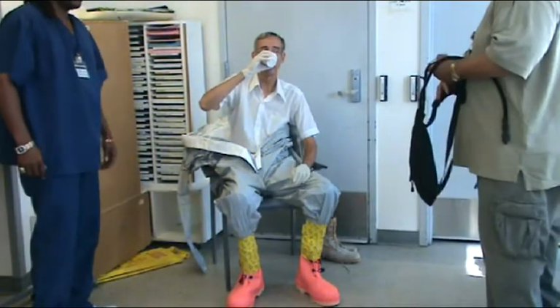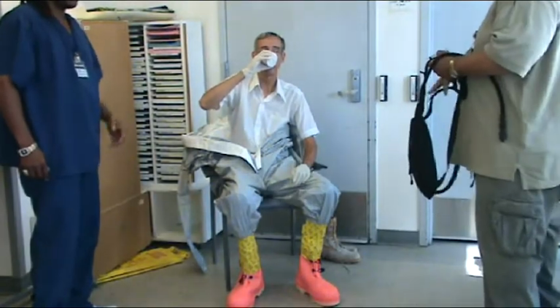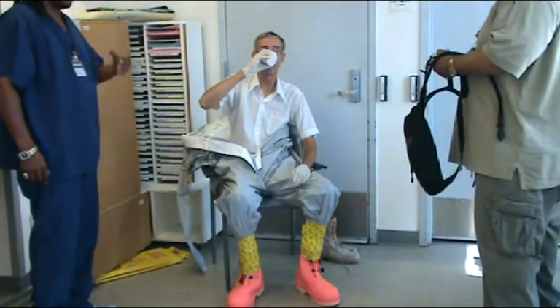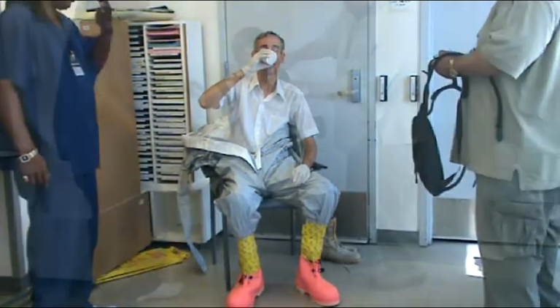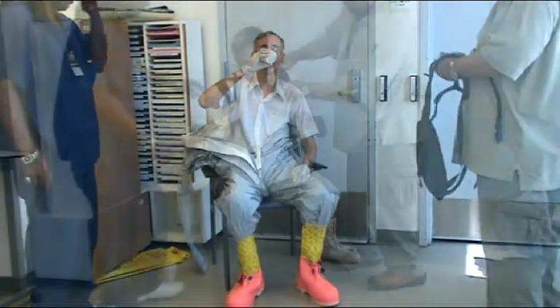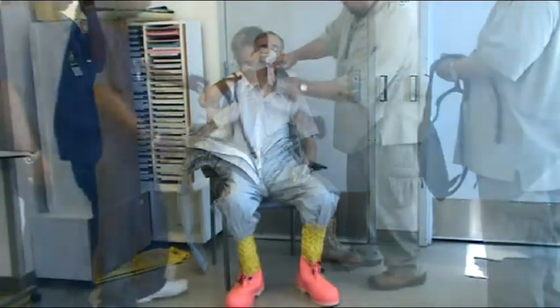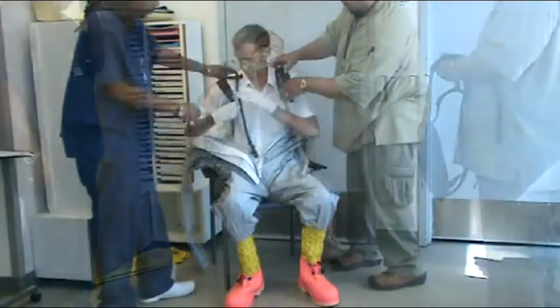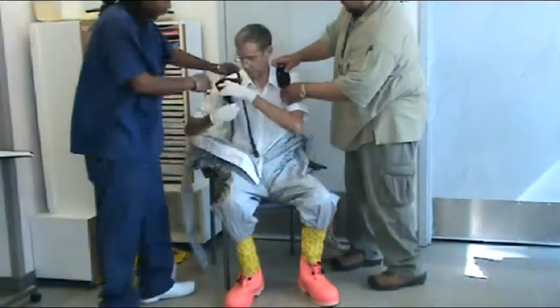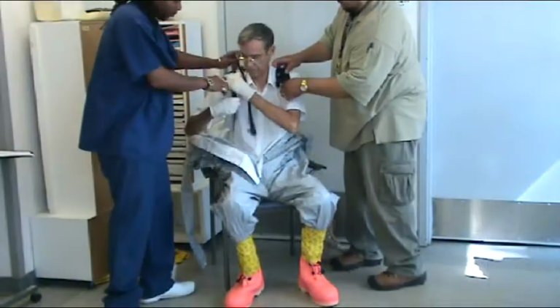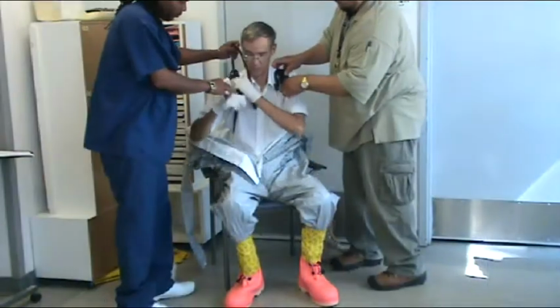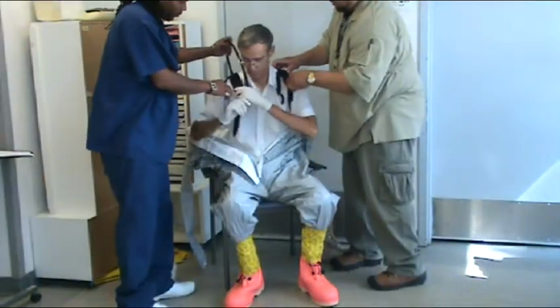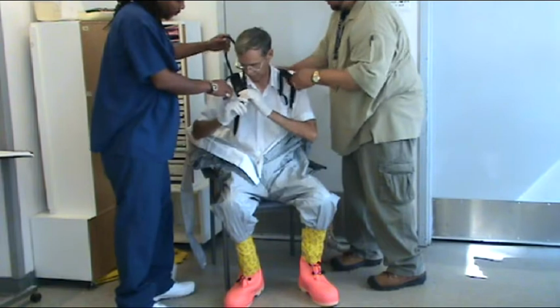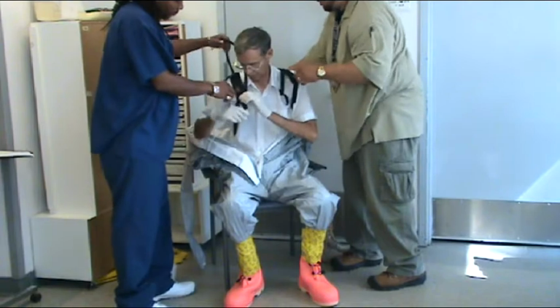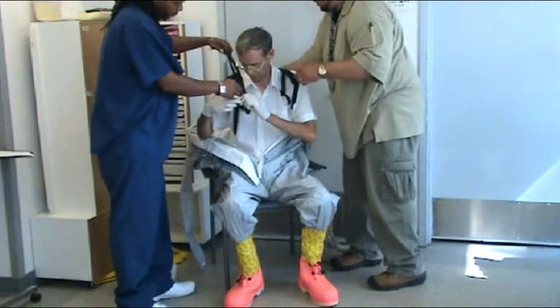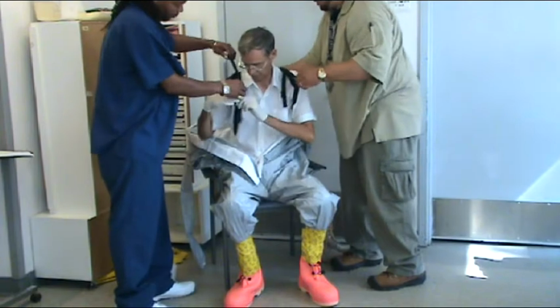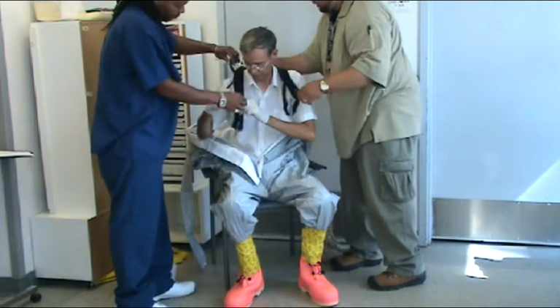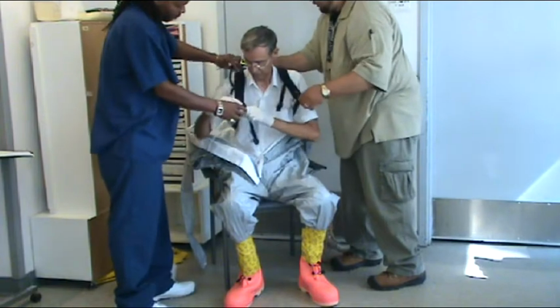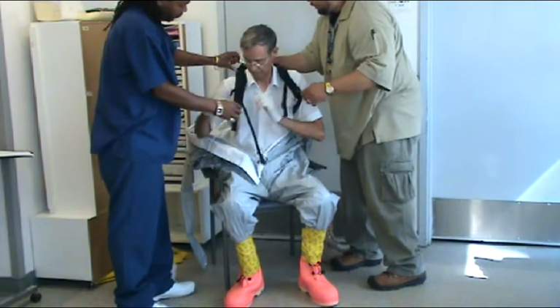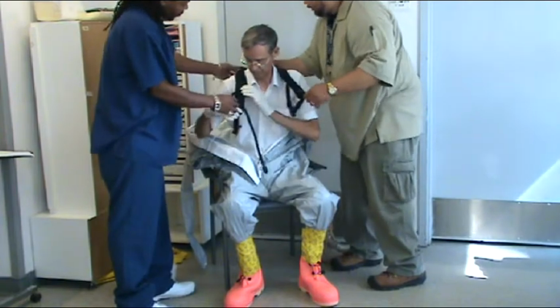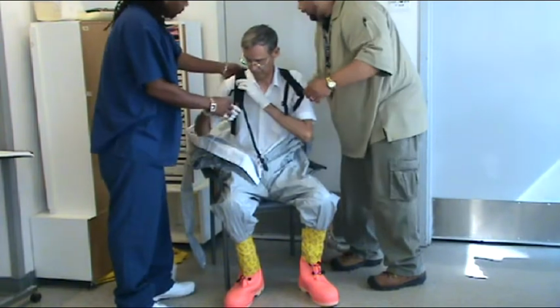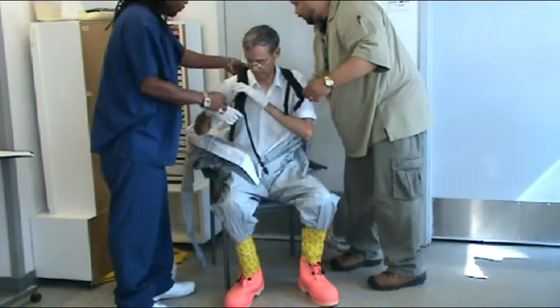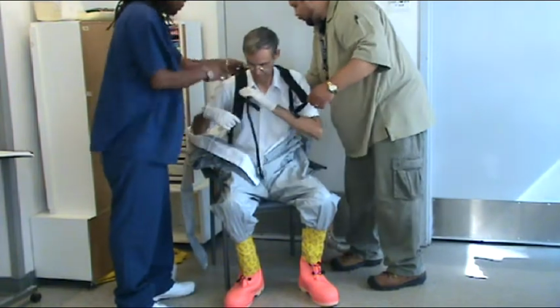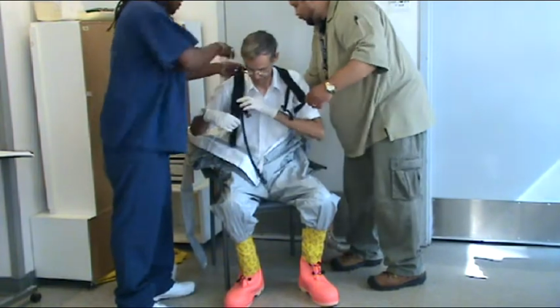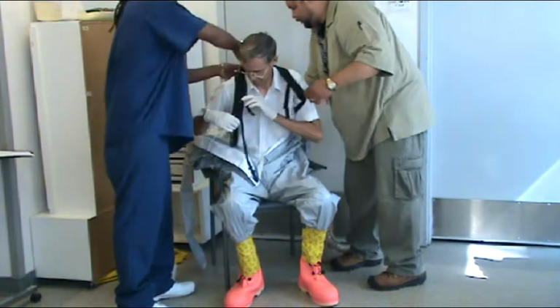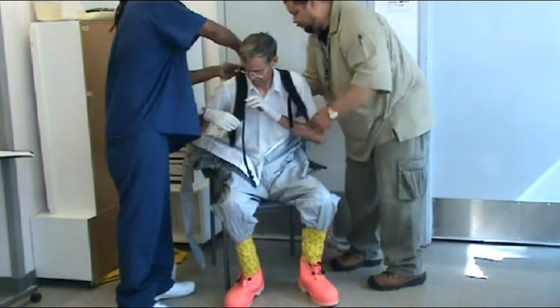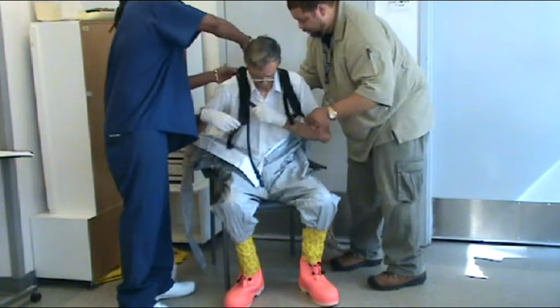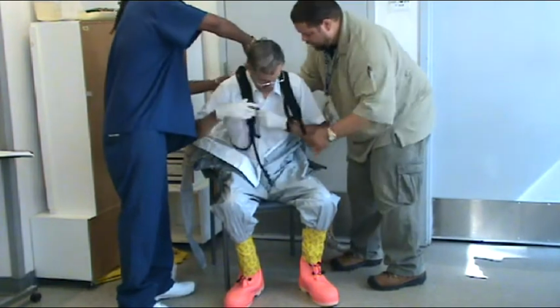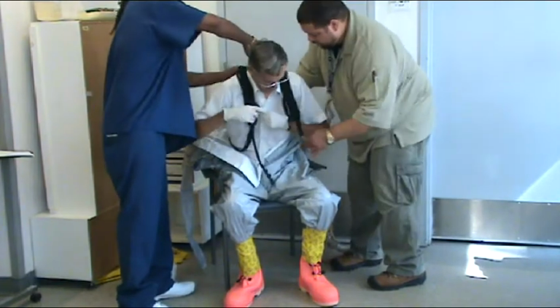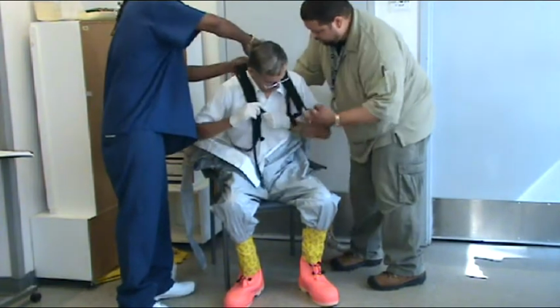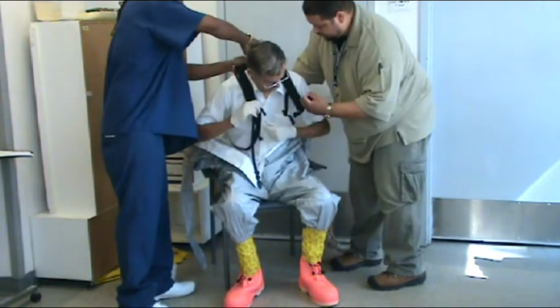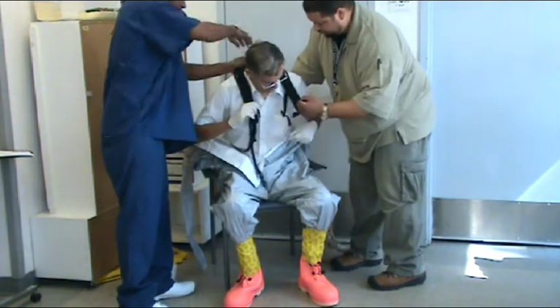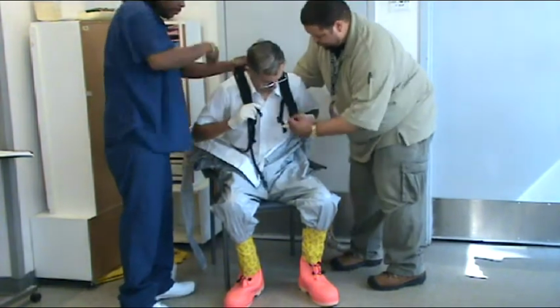Put on a hydration pack which supplies the wearer with water during the decontamination procedure.